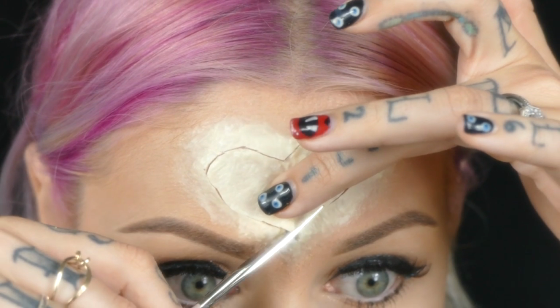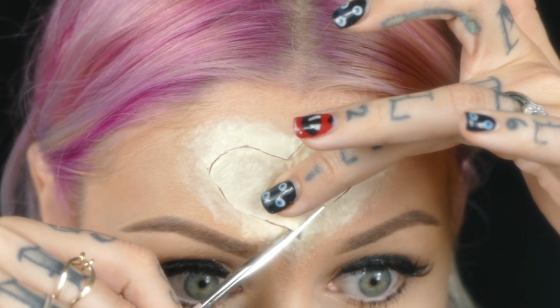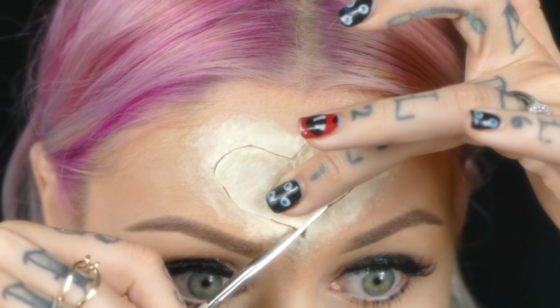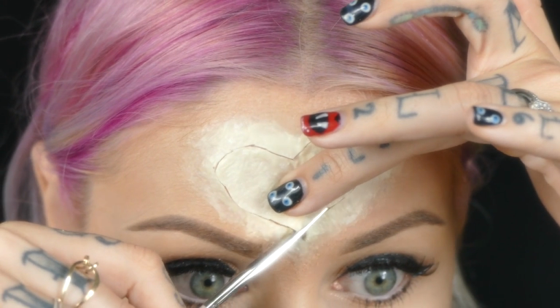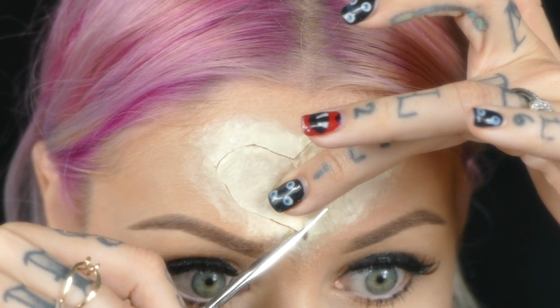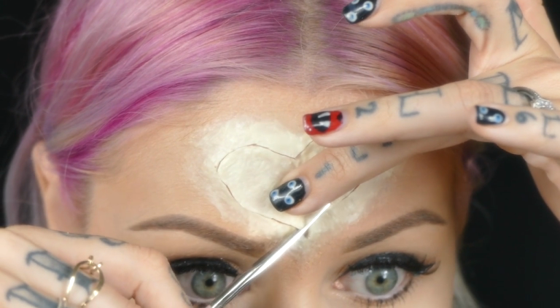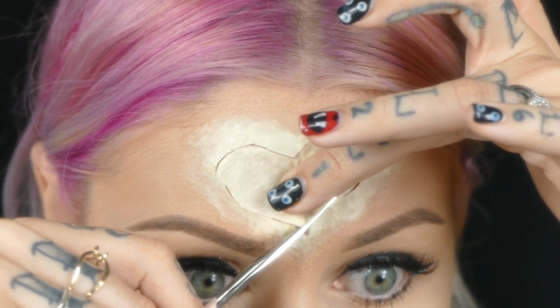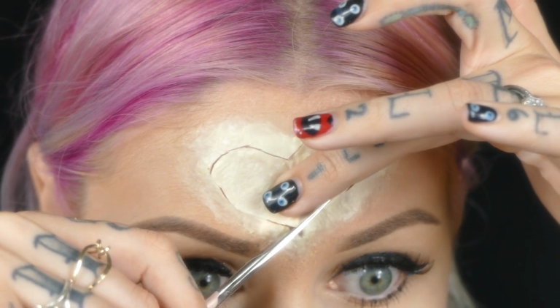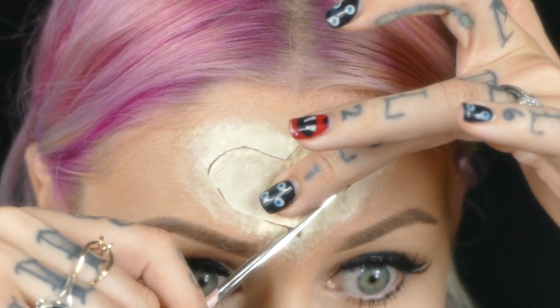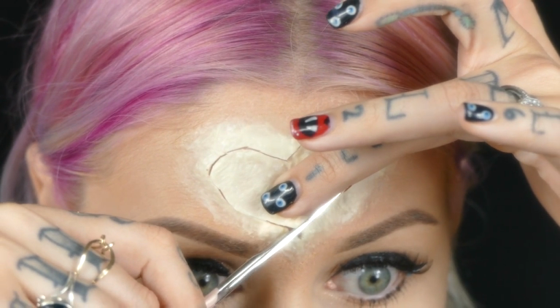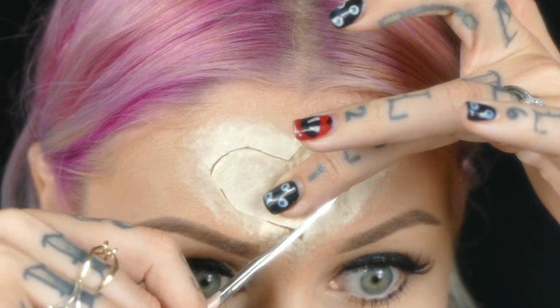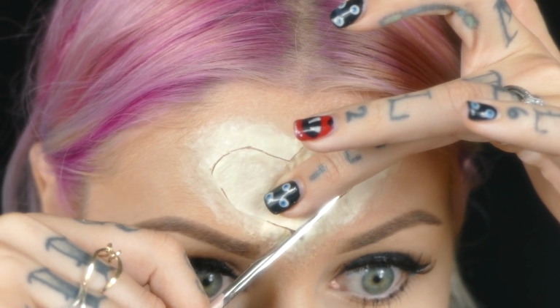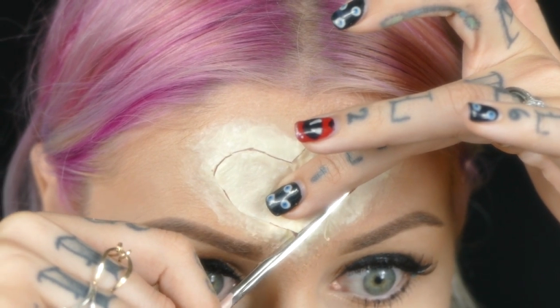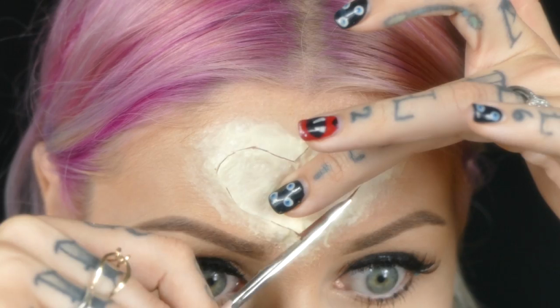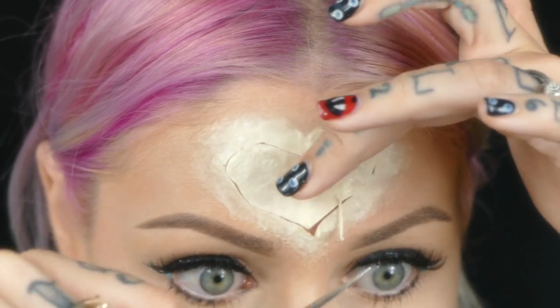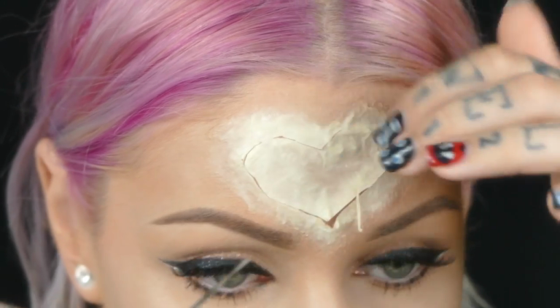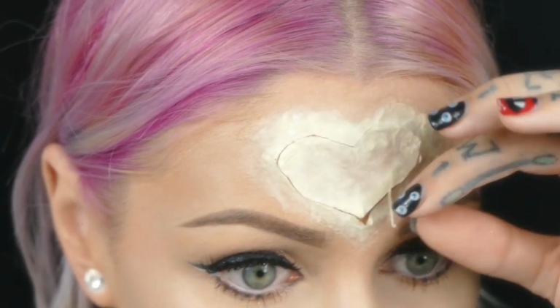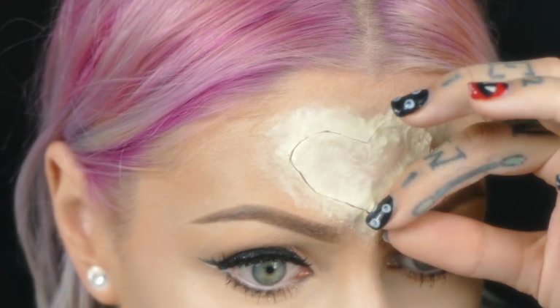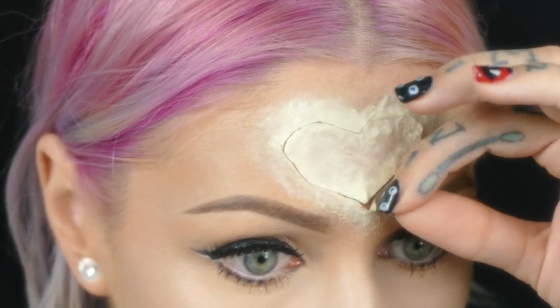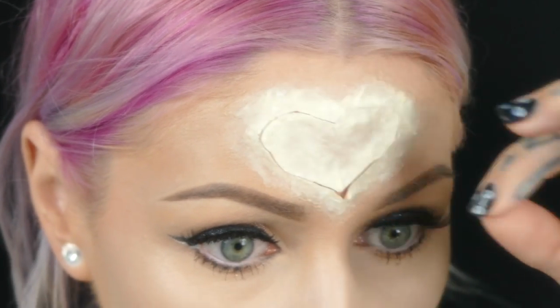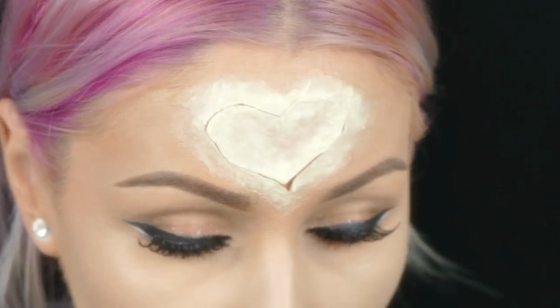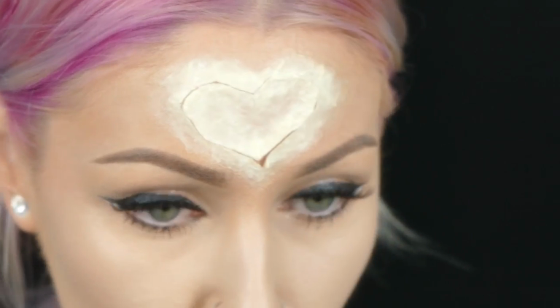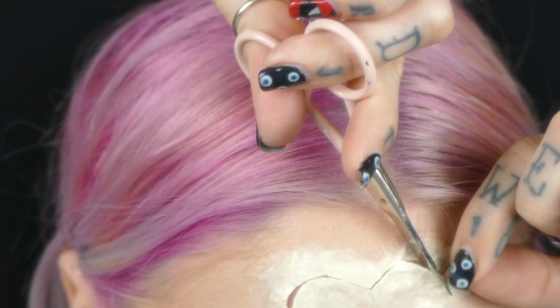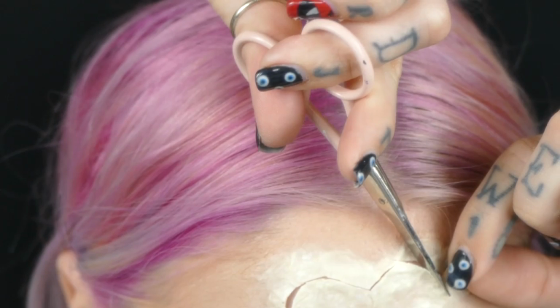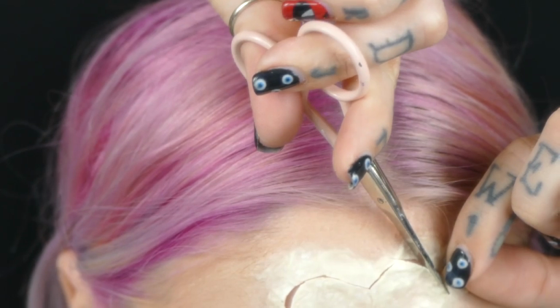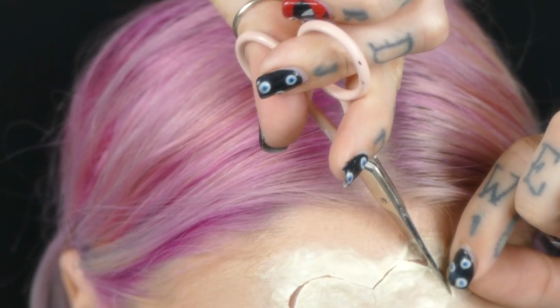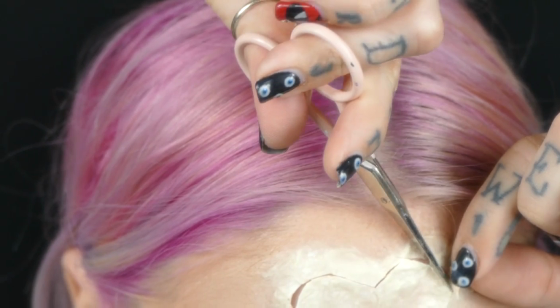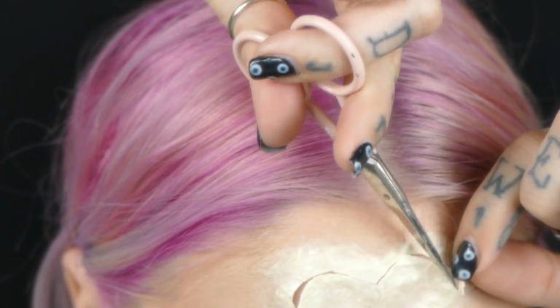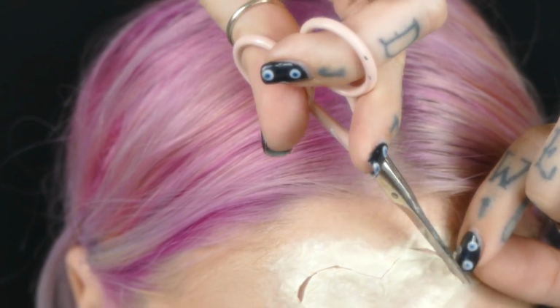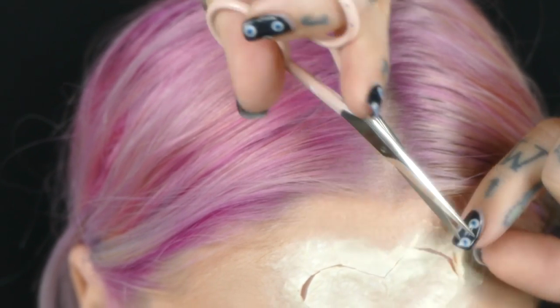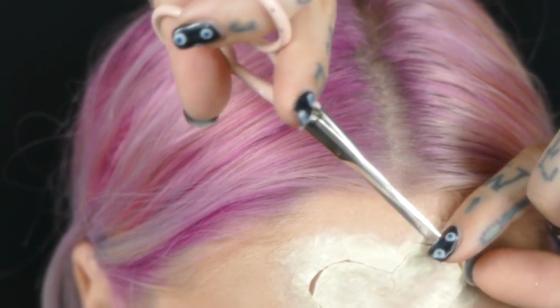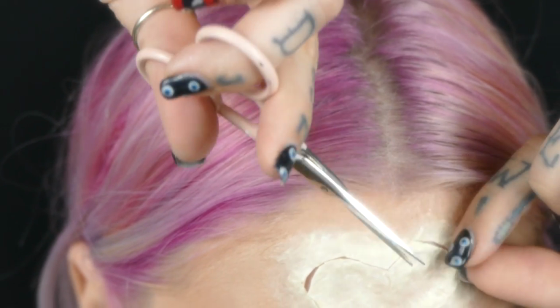And if the skin flap in the center - that's the heart - starts to come up, you can always use some spirit gum to glue that down.